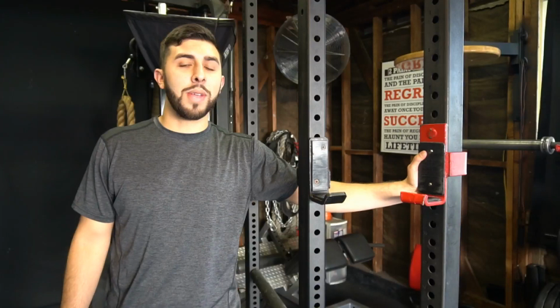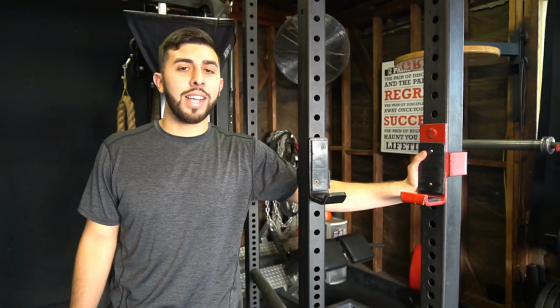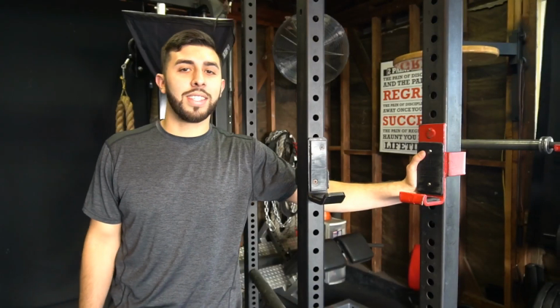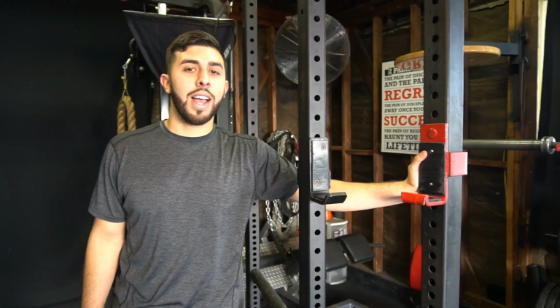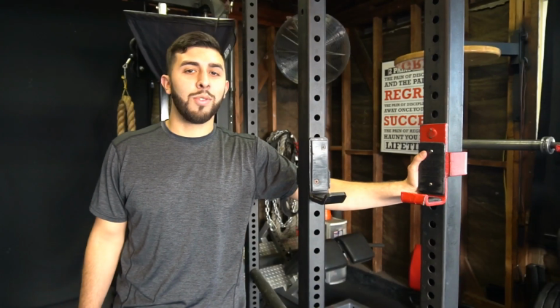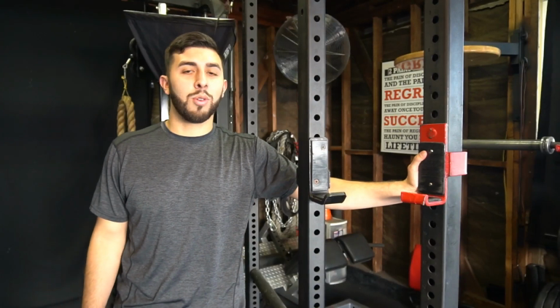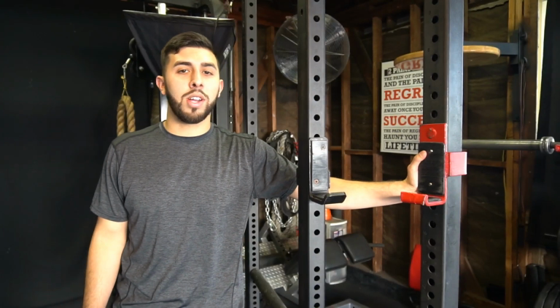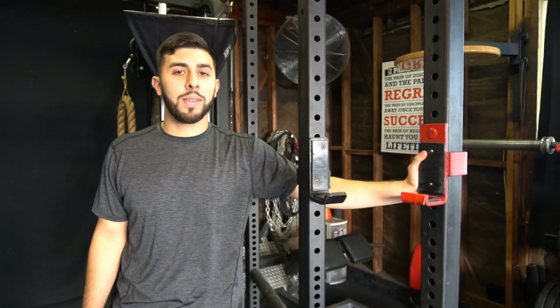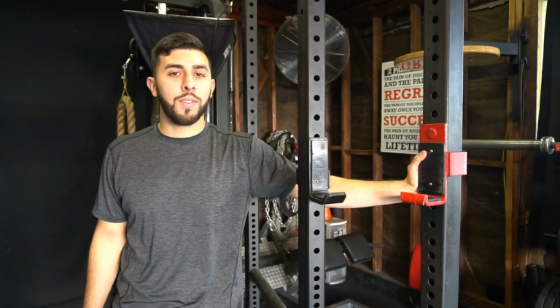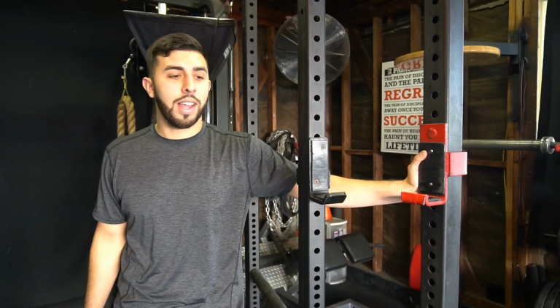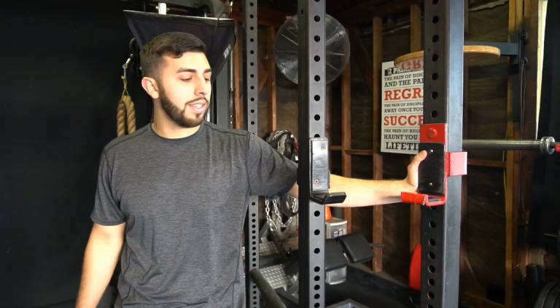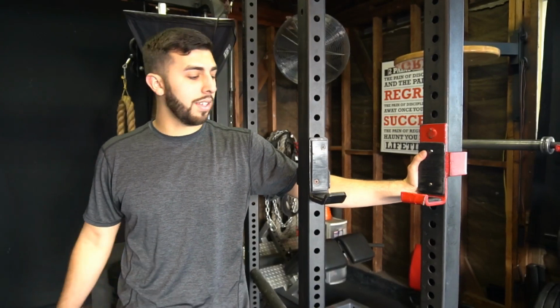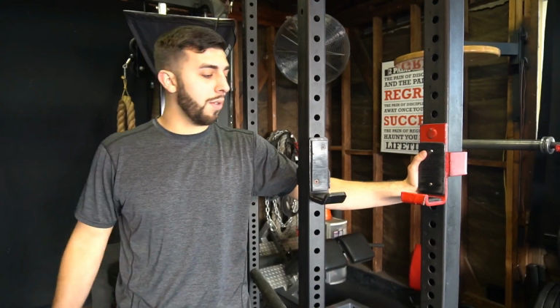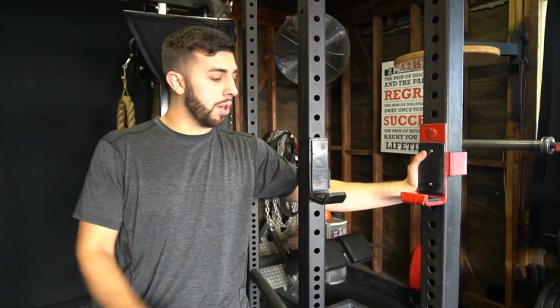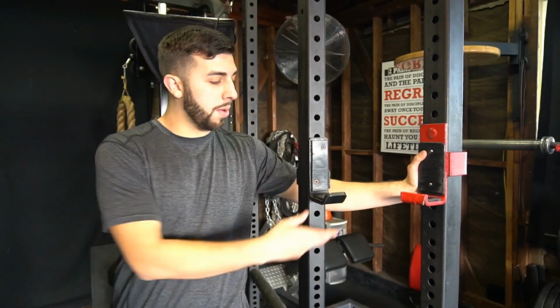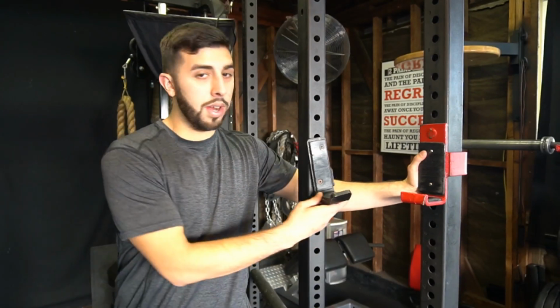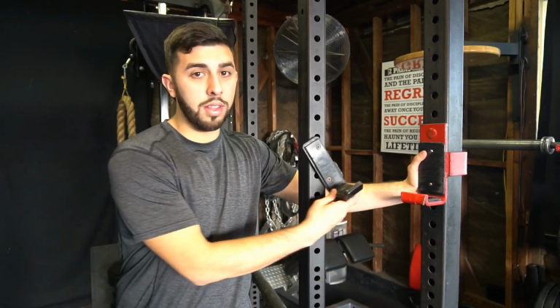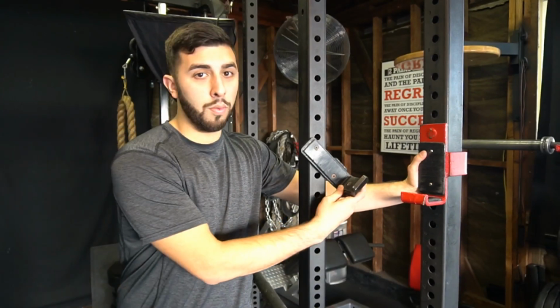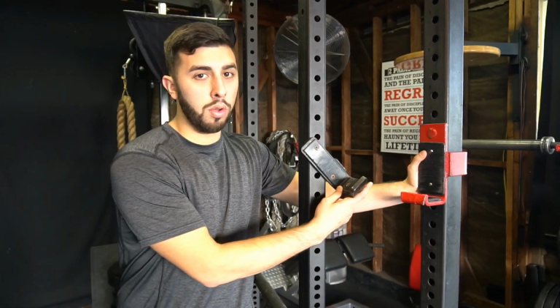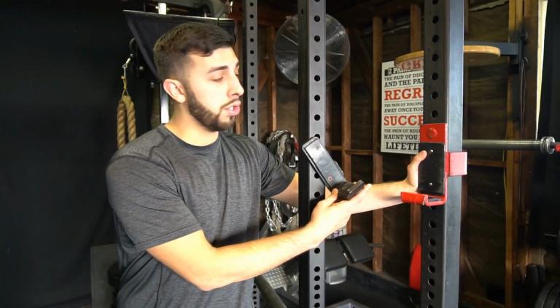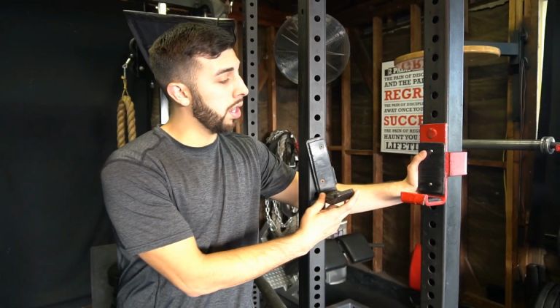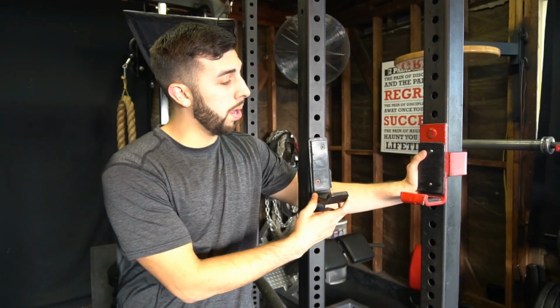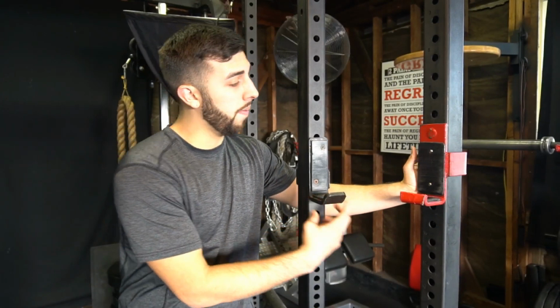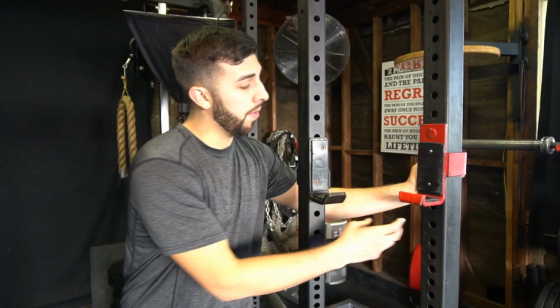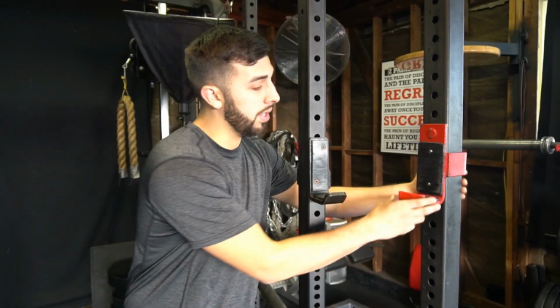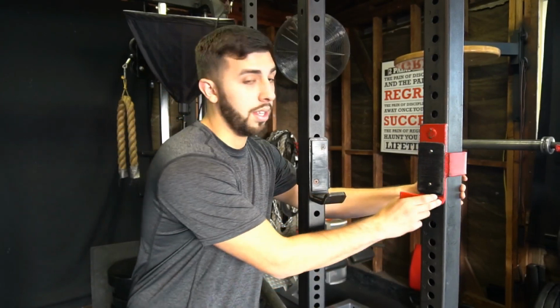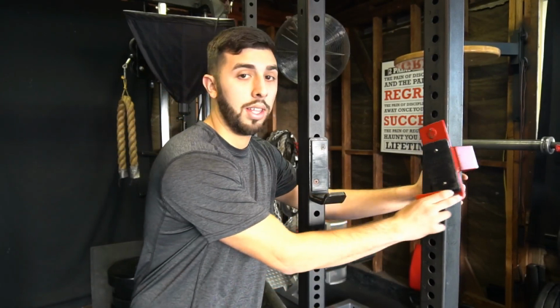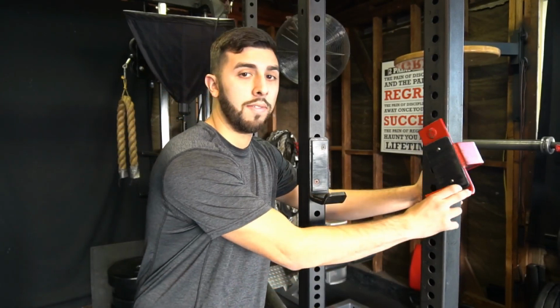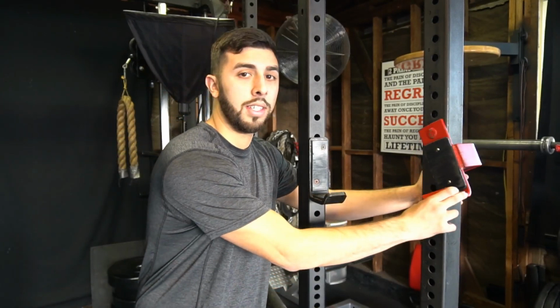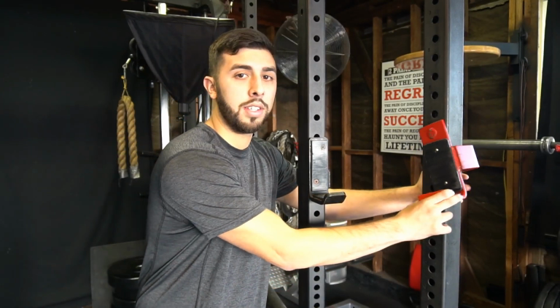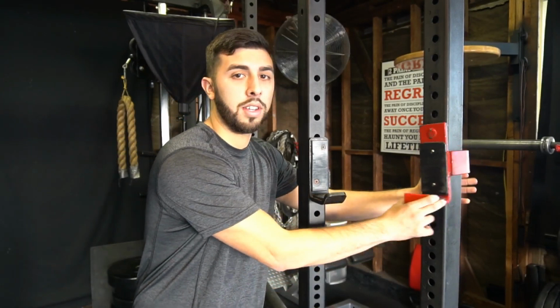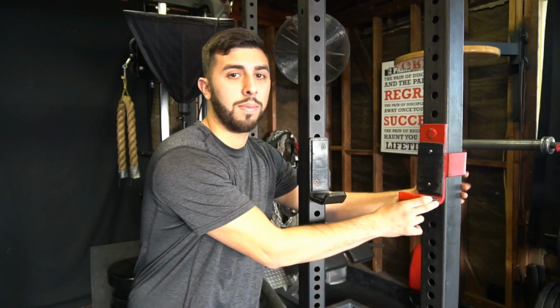What's up guys, it's Alan with Garage Gym Fanatics. Today we're going to be comparing the Rogue J-Cup versus the Elite FTS J-Cup.